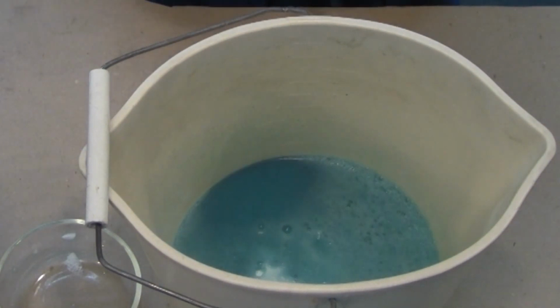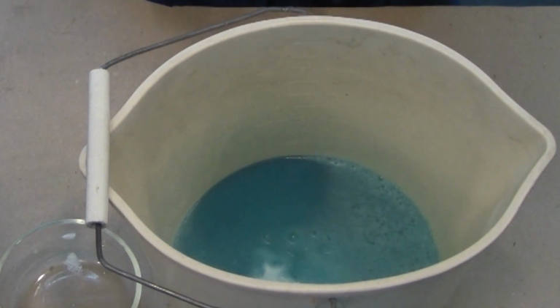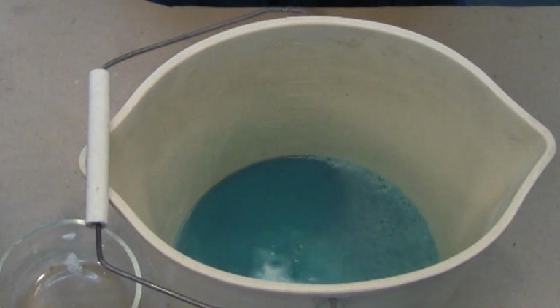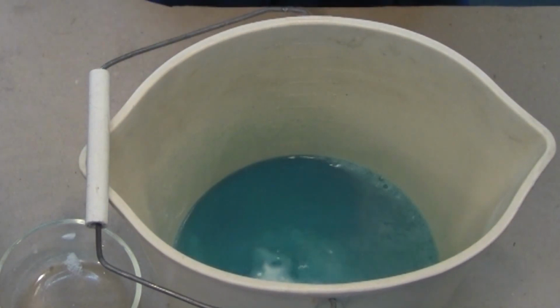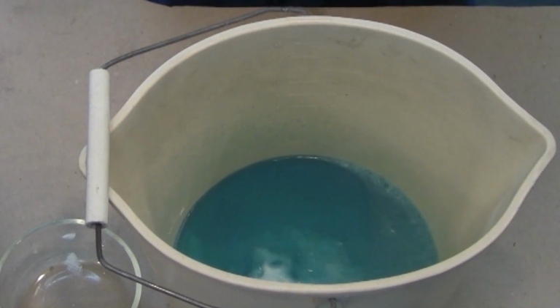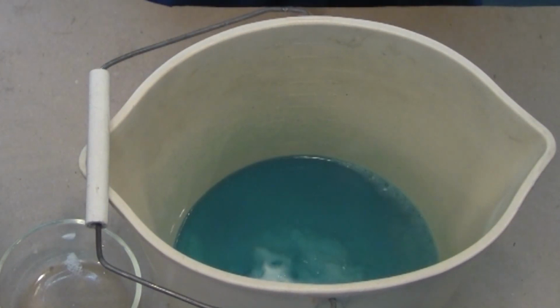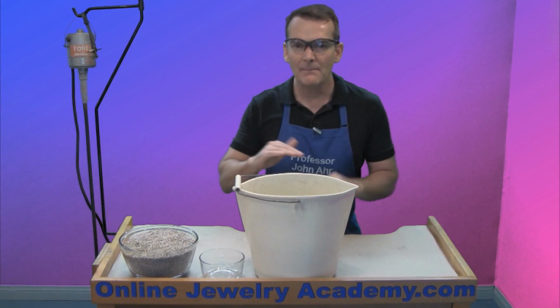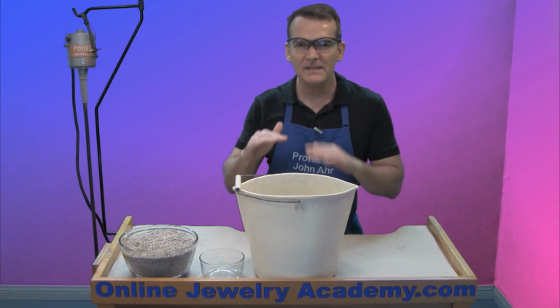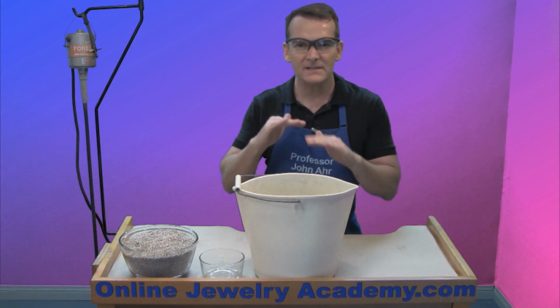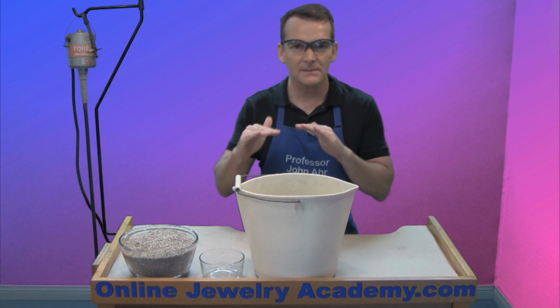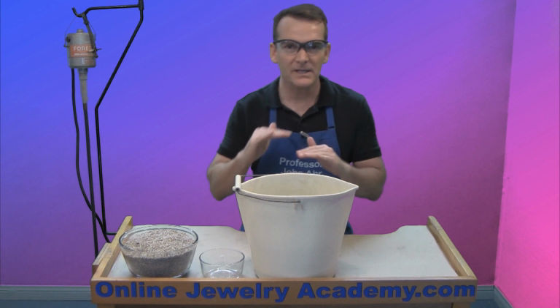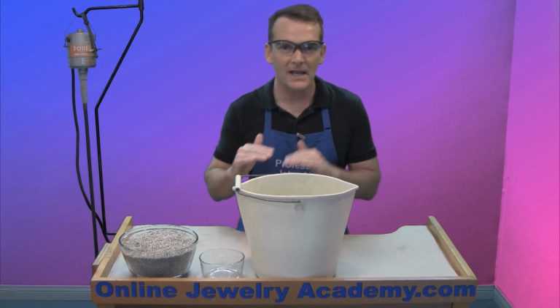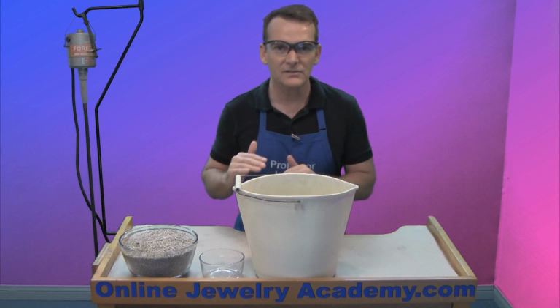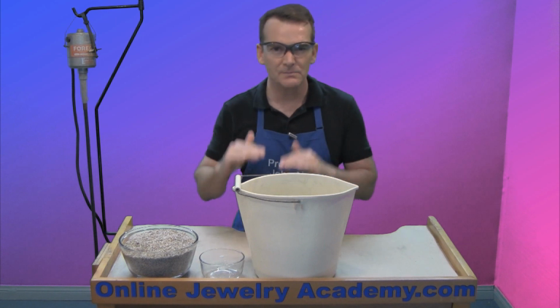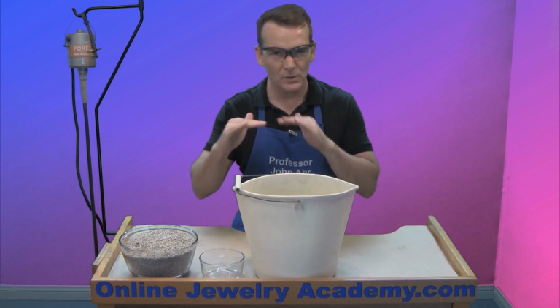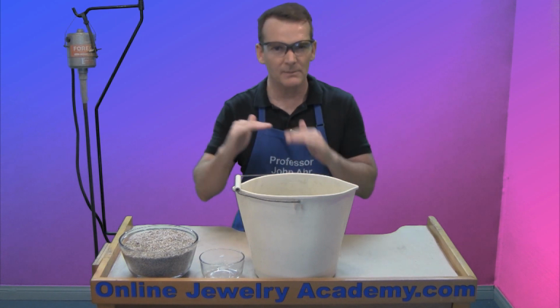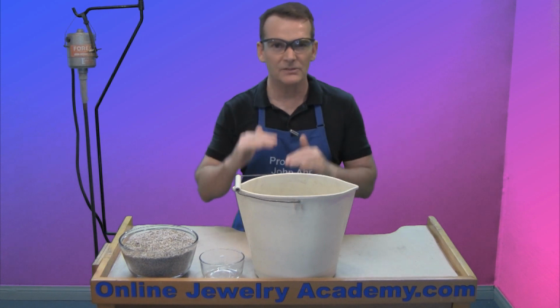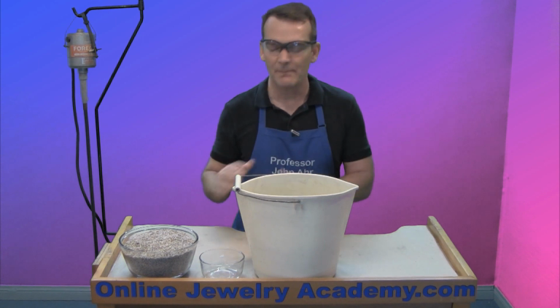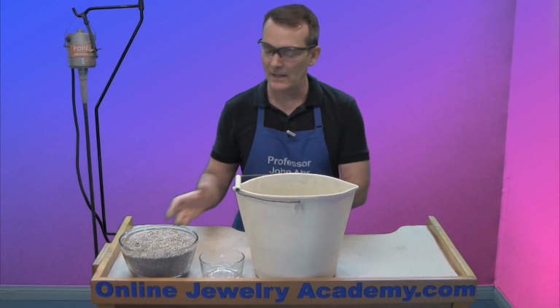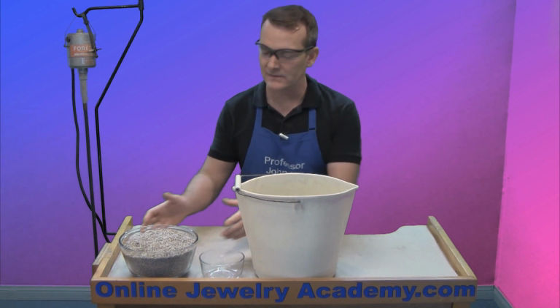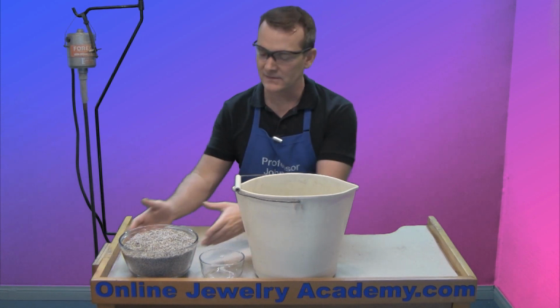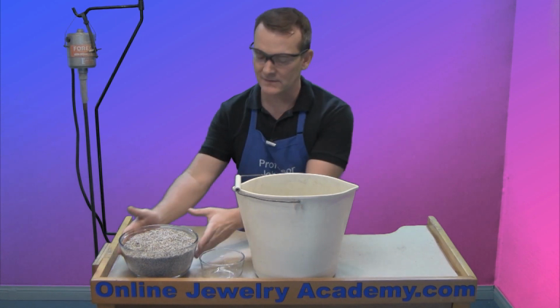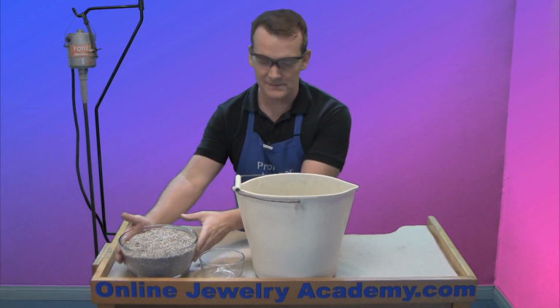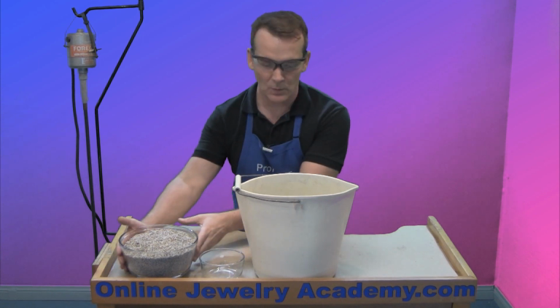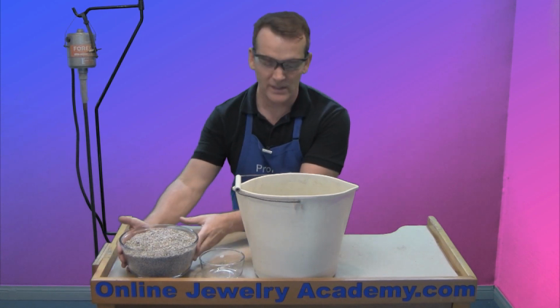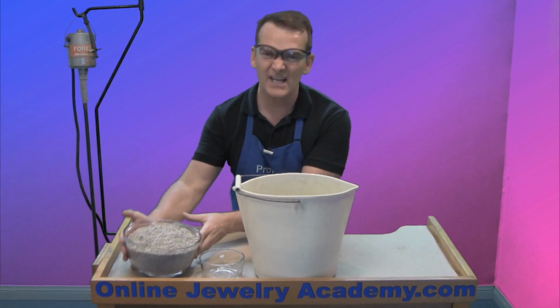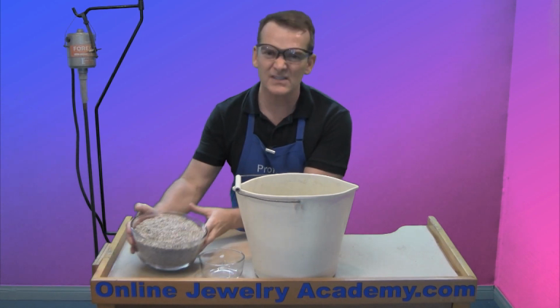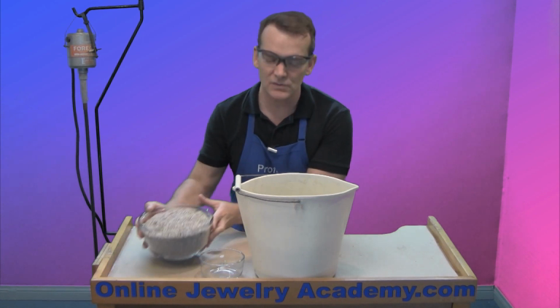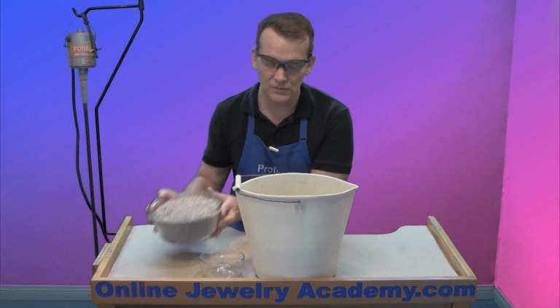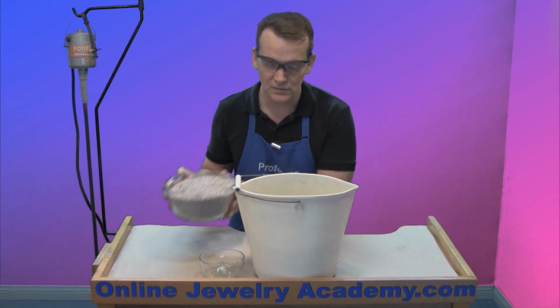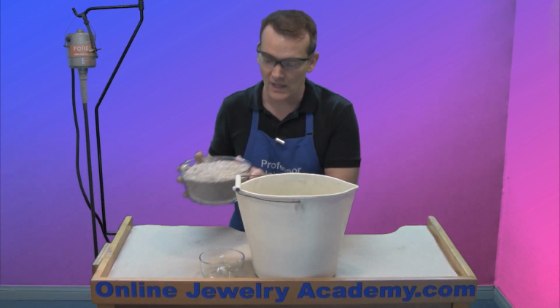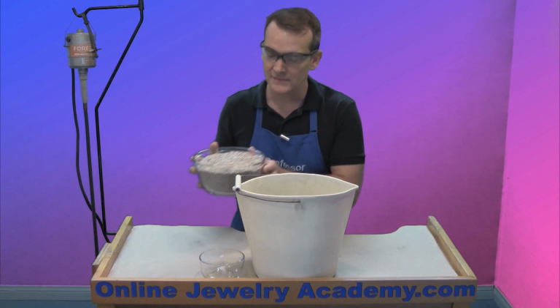That means that the pH is pretty much balanced at this point and it's neutralized.